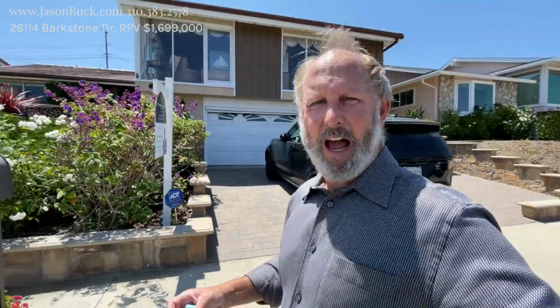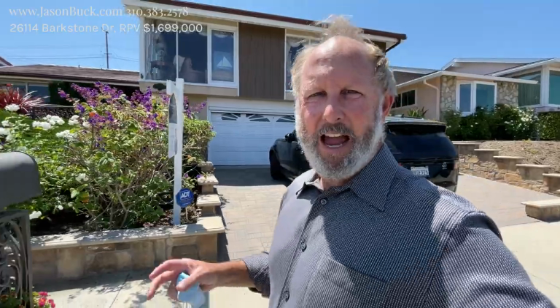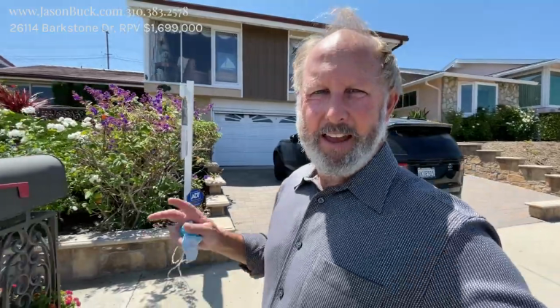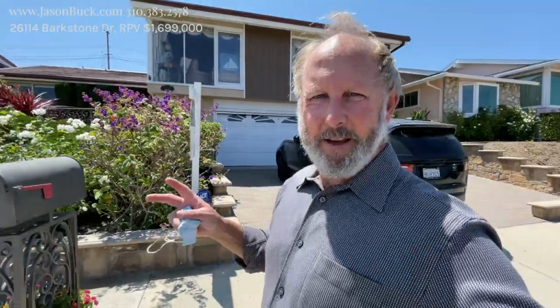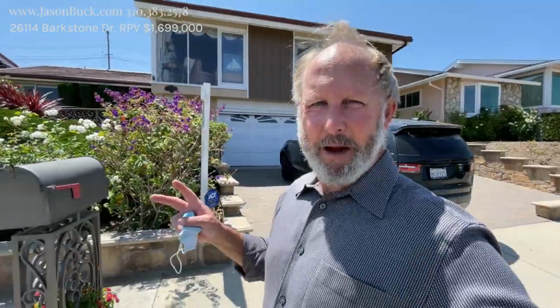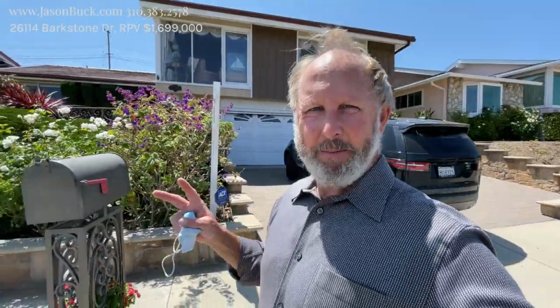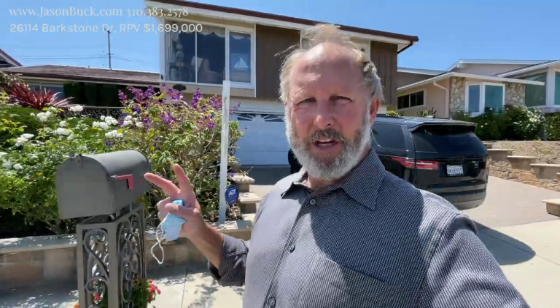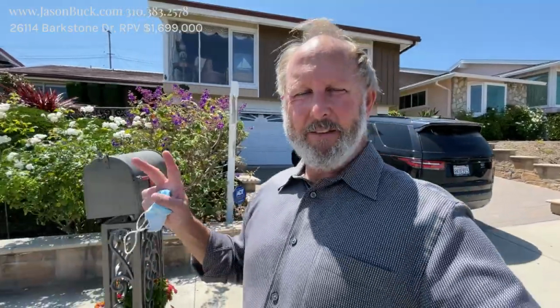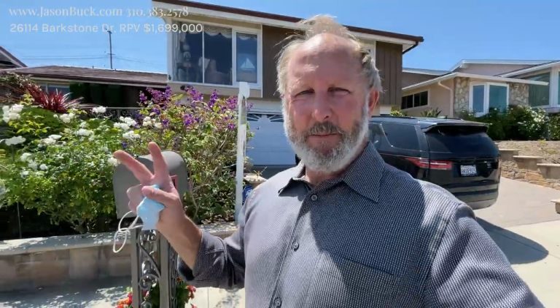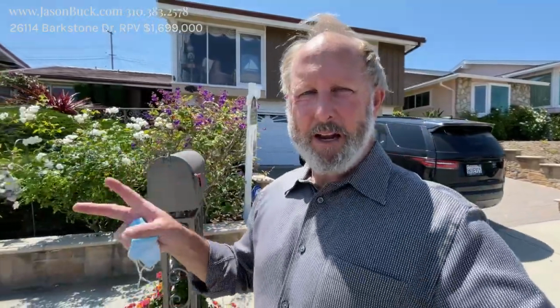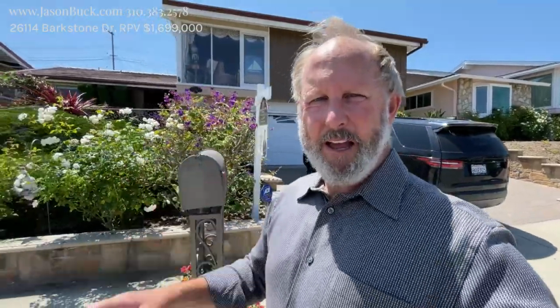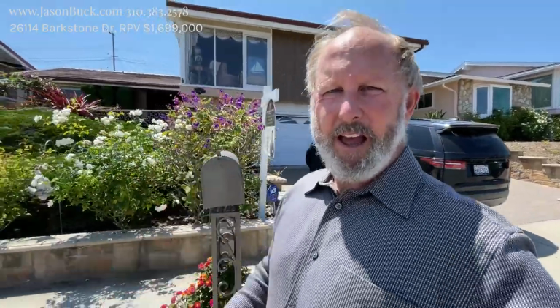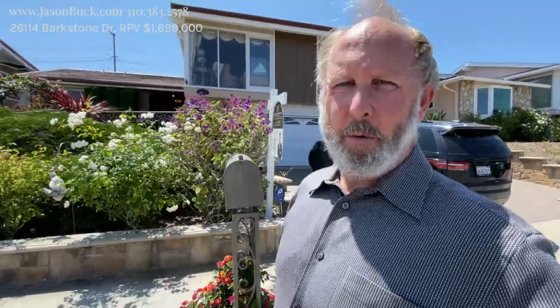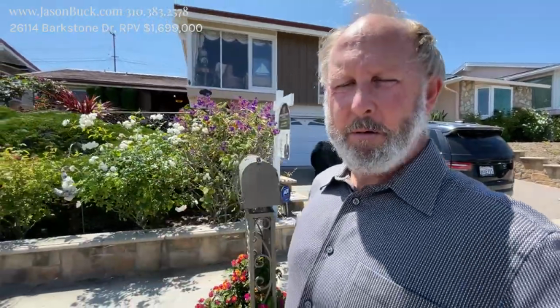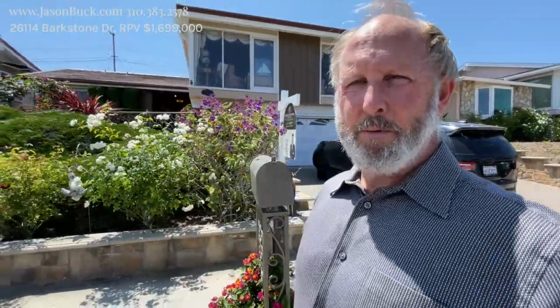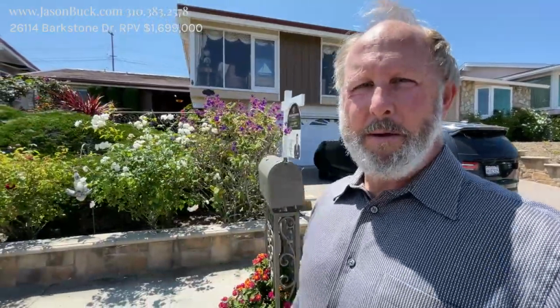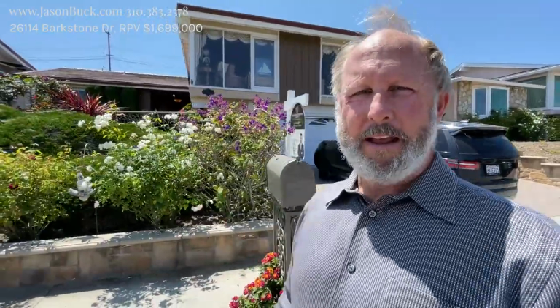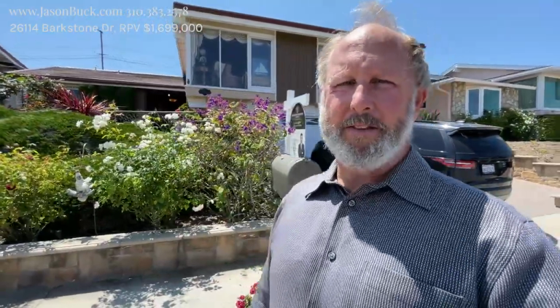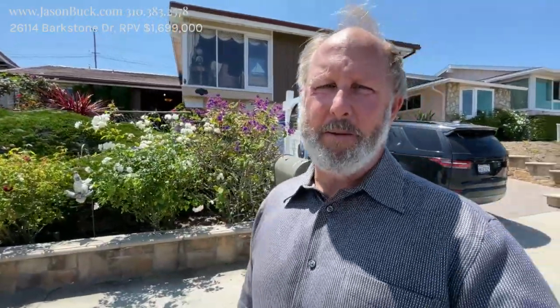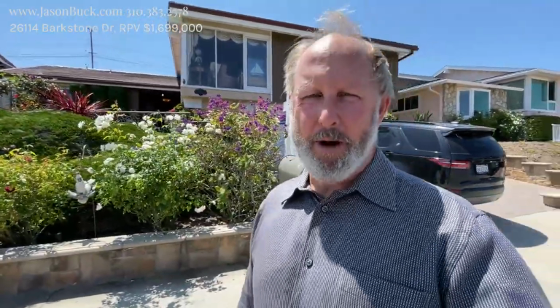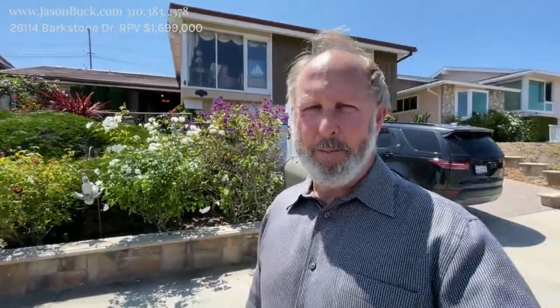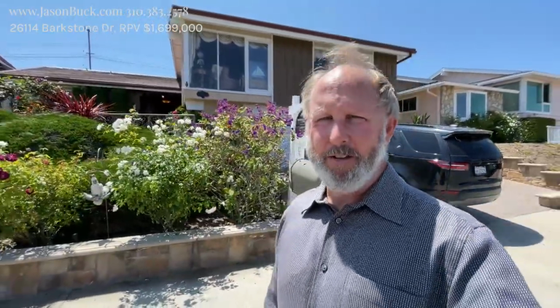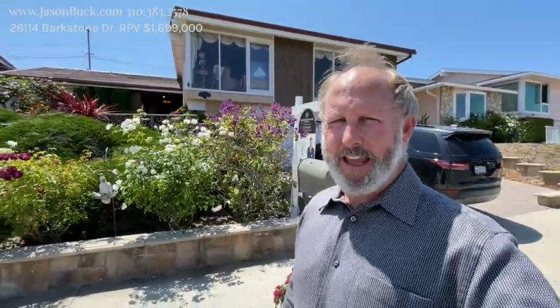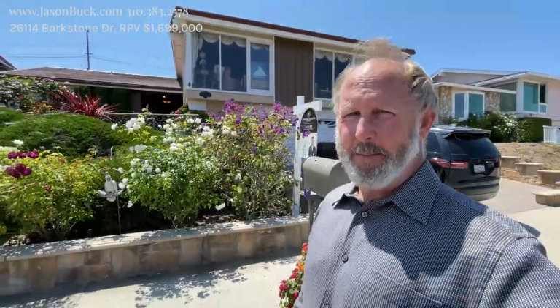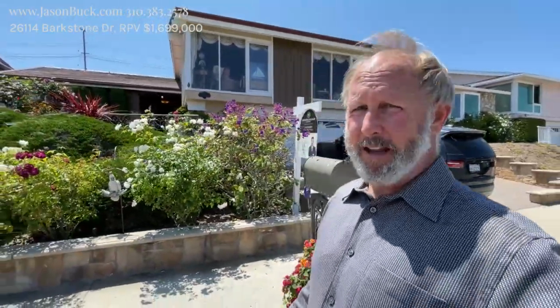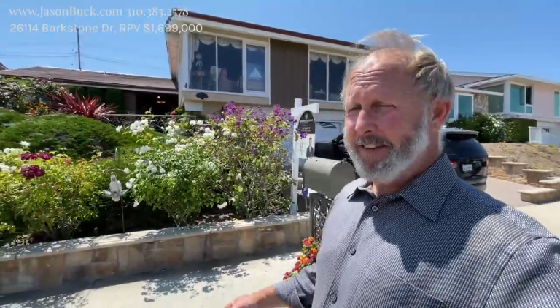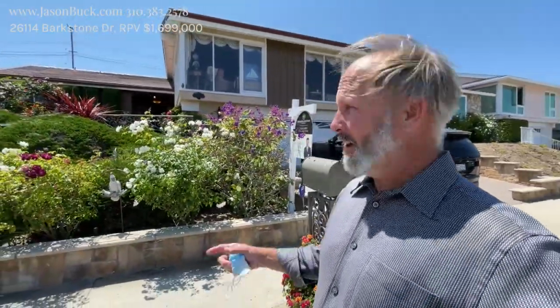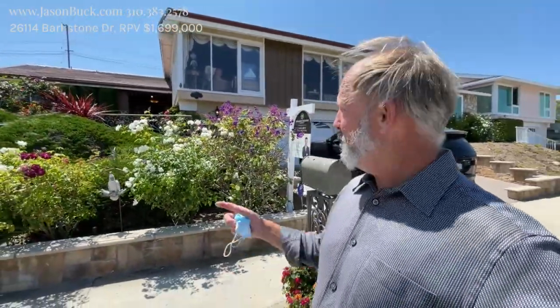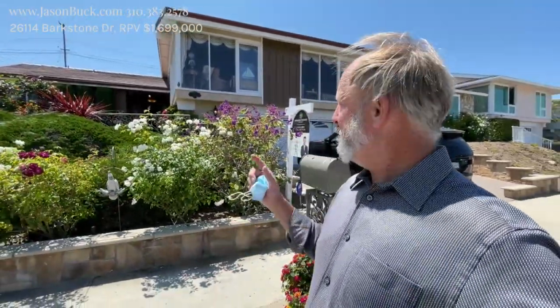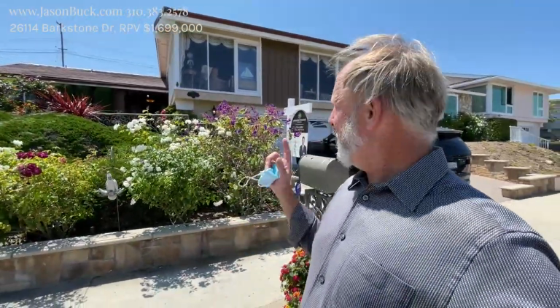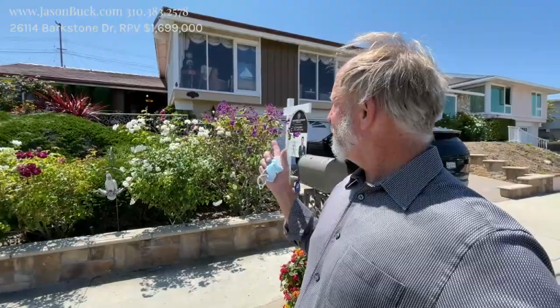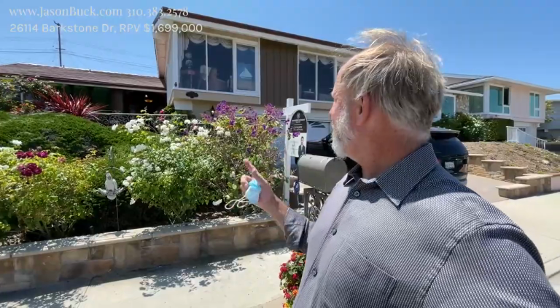Hi, my name is Jason Buck. I work with Remax Estate Properties and I'm at a listing on Barksdale.